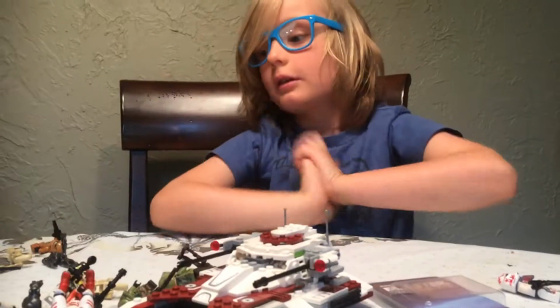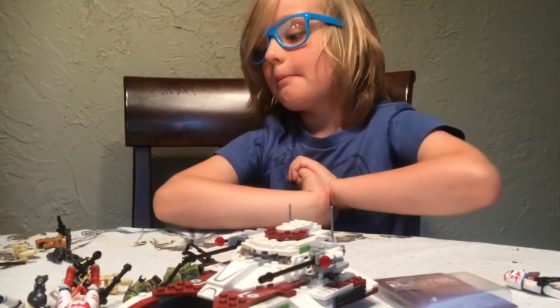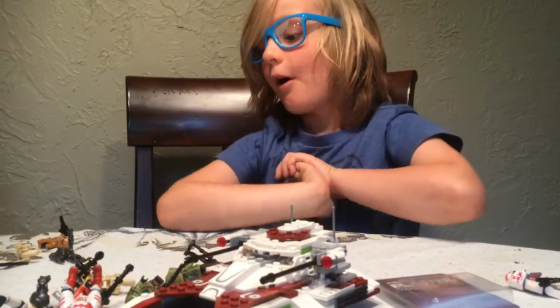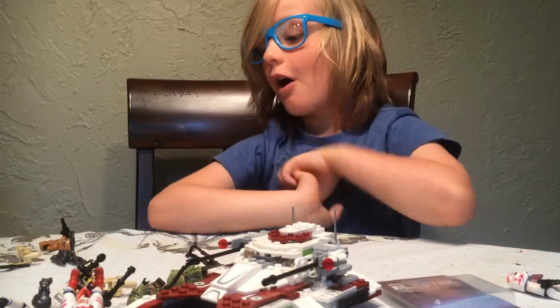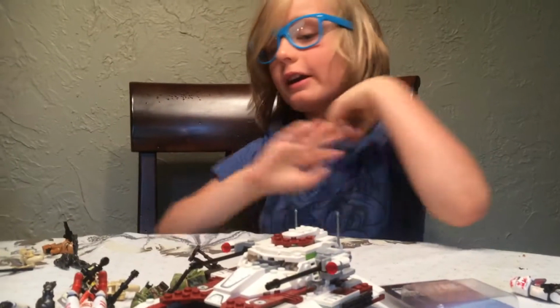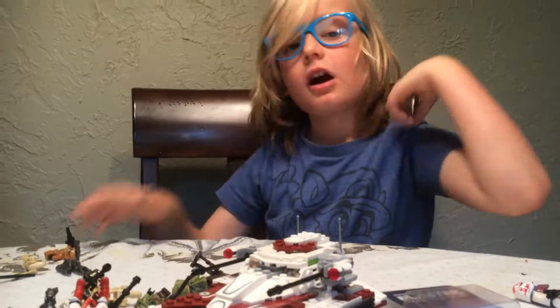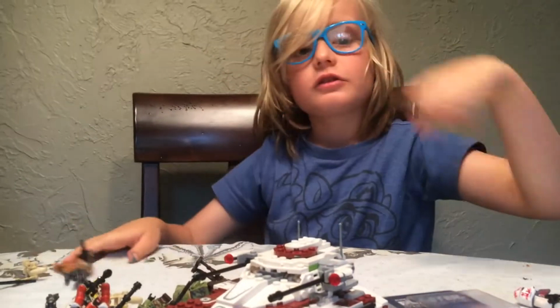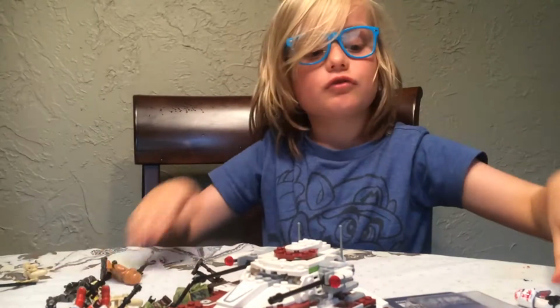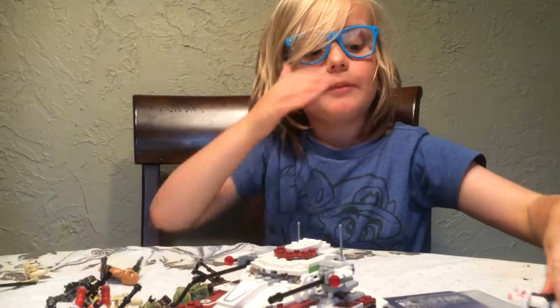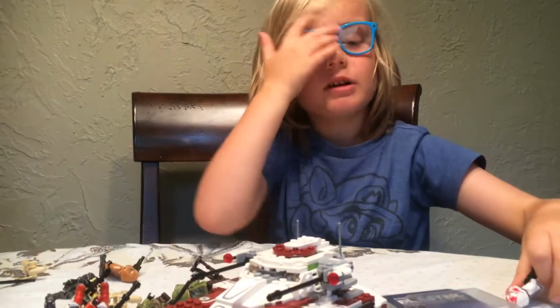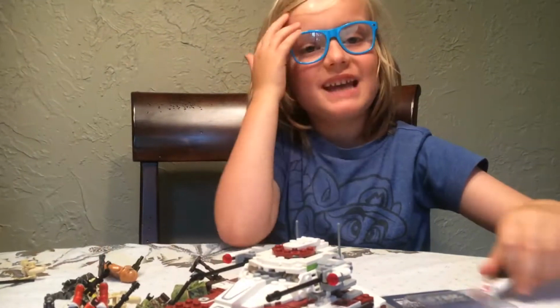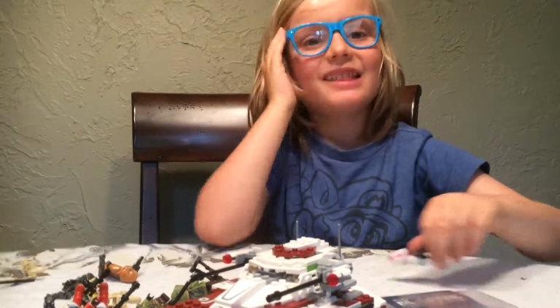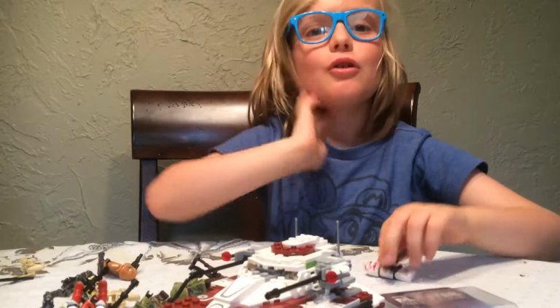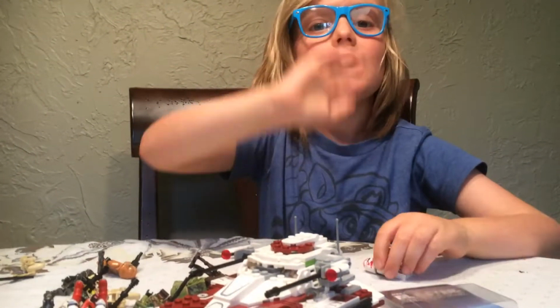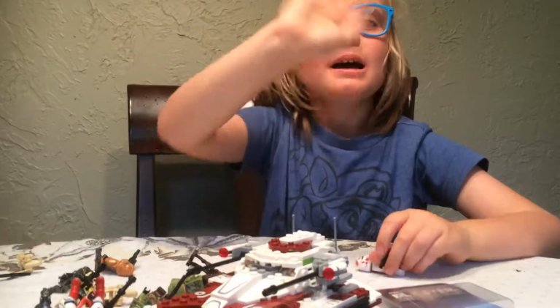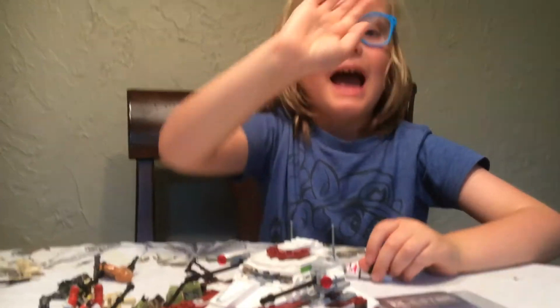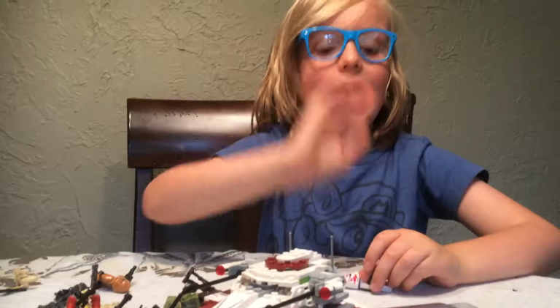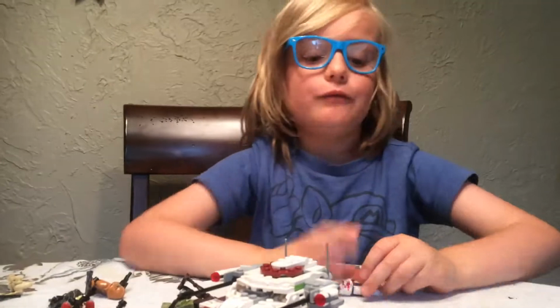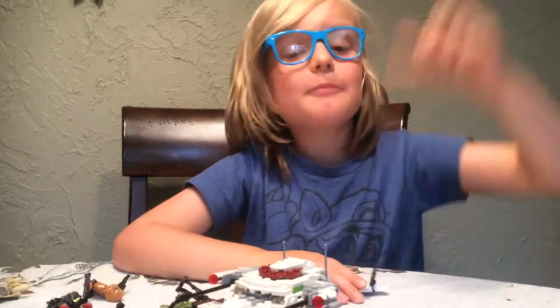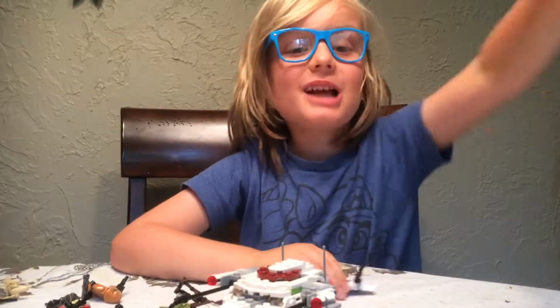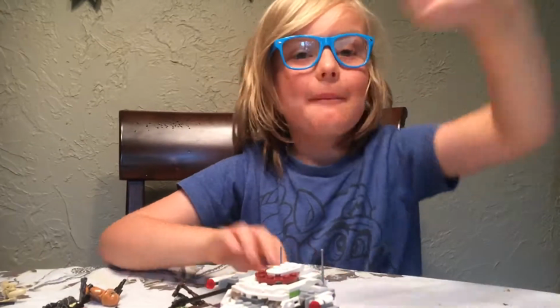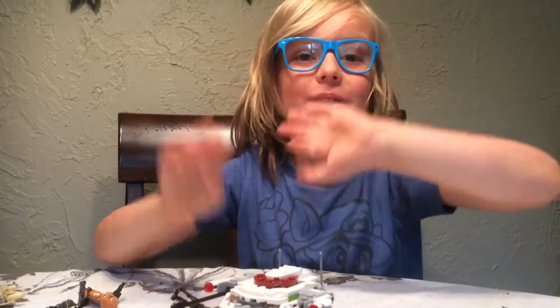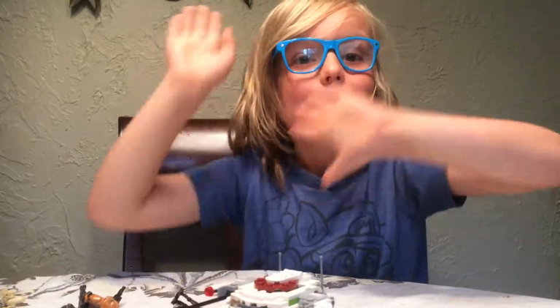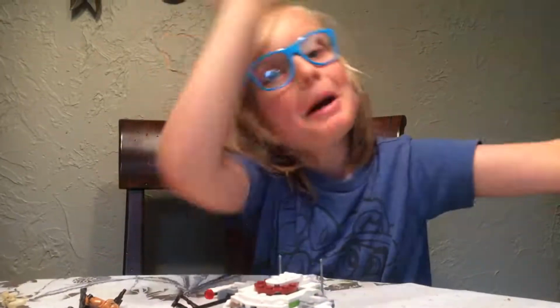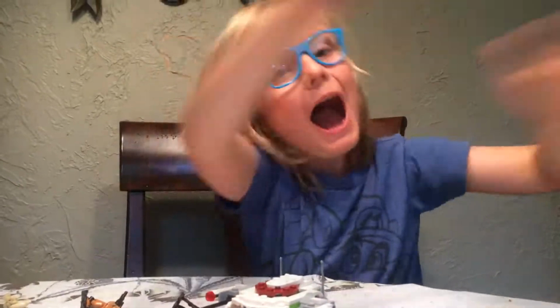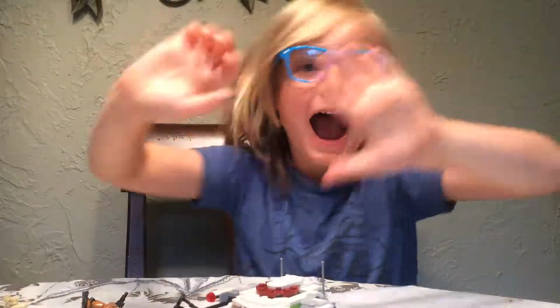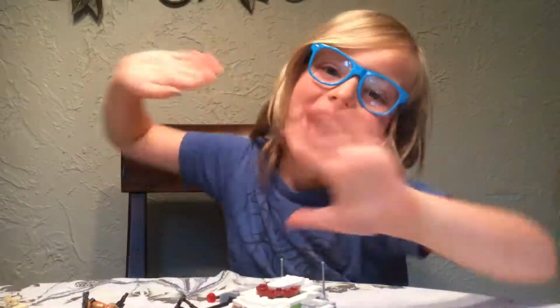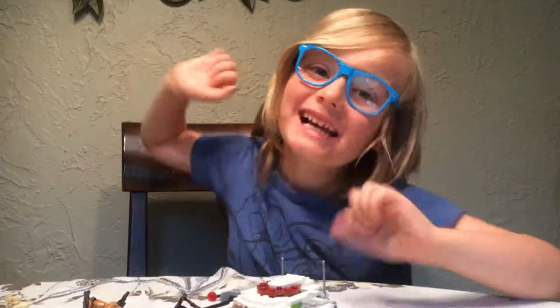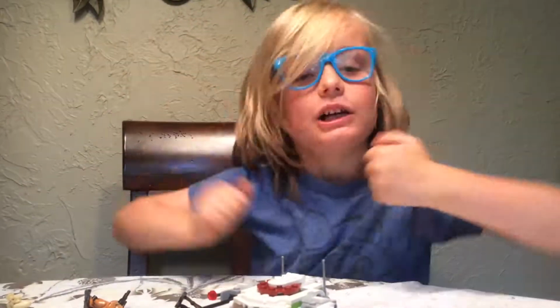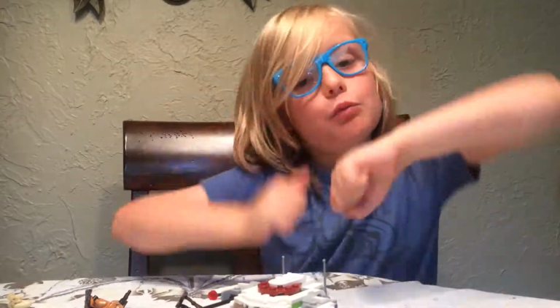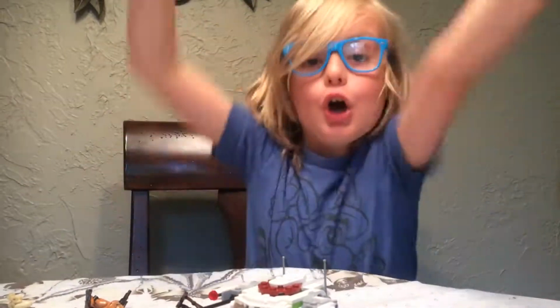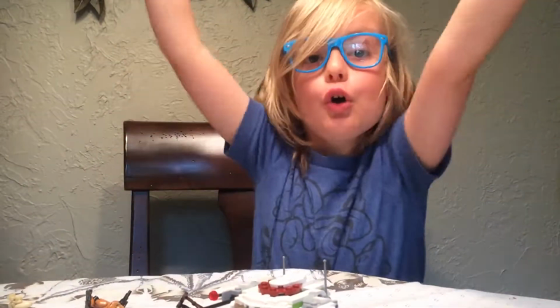Bye. Subscribe to our channel, and thumbs up. Bye. Woohoo.